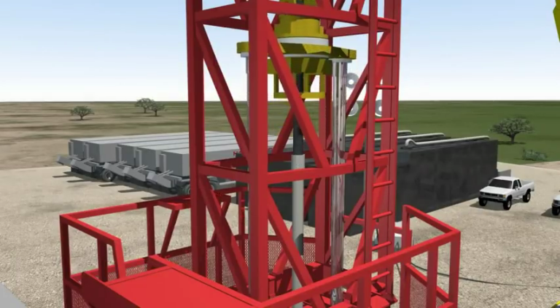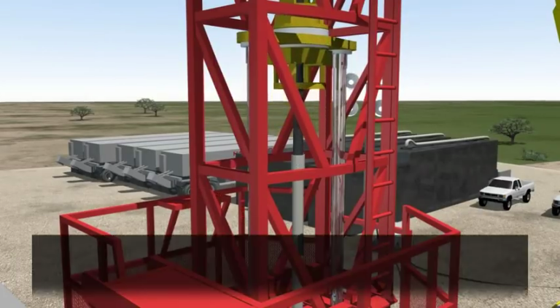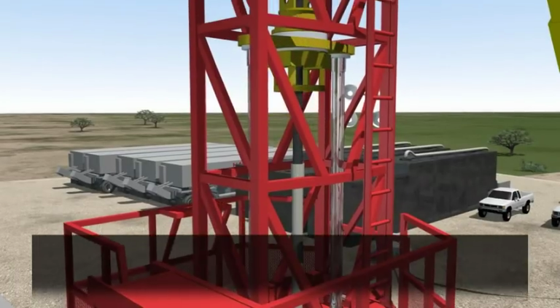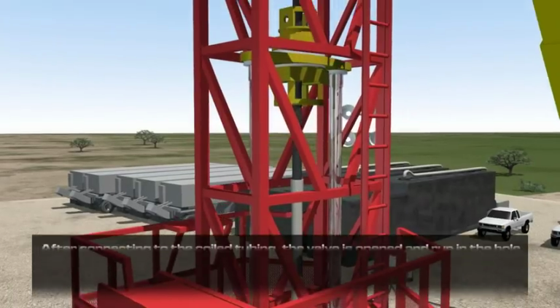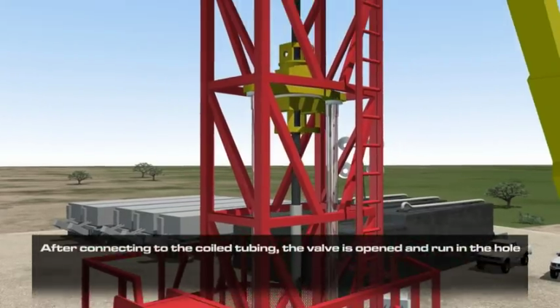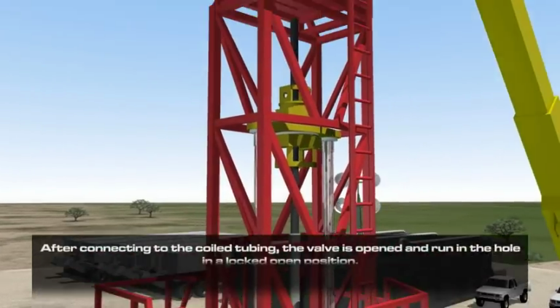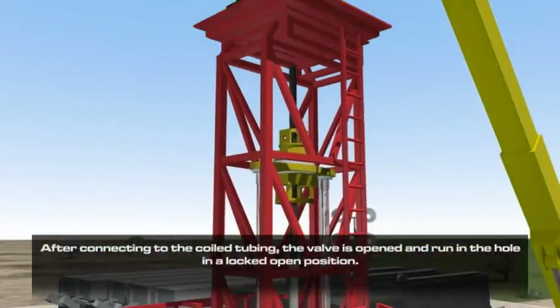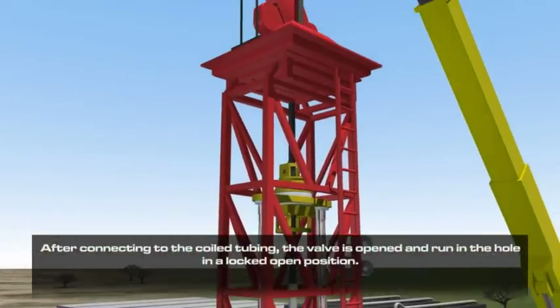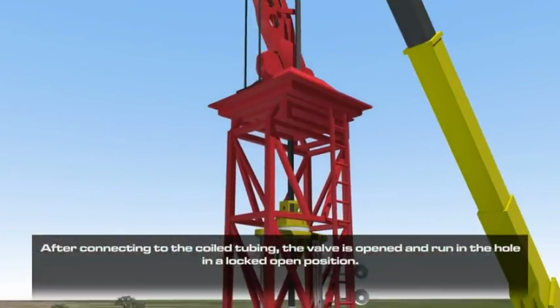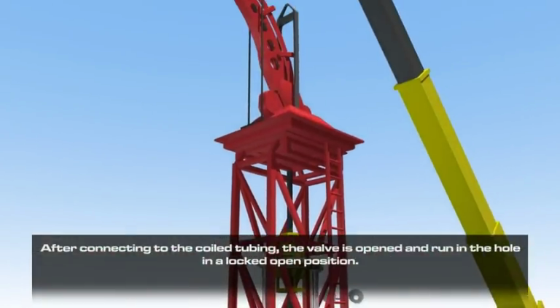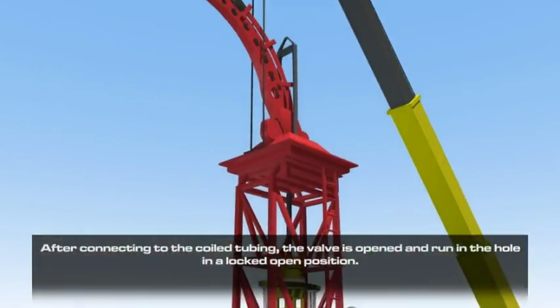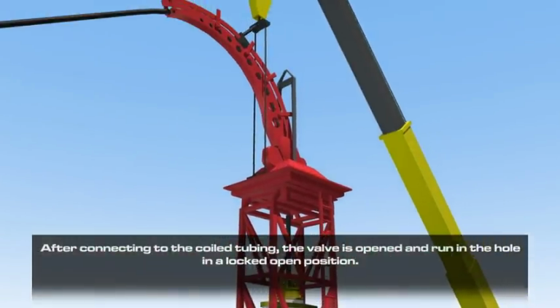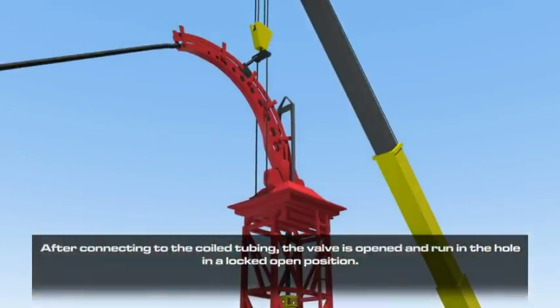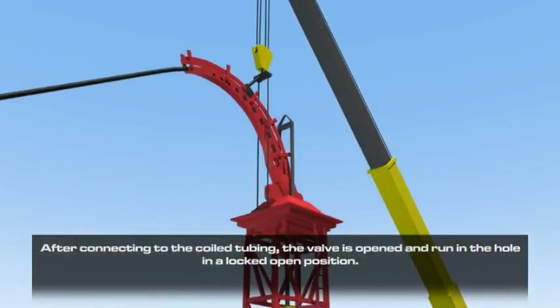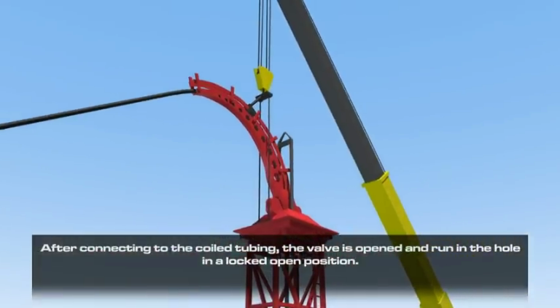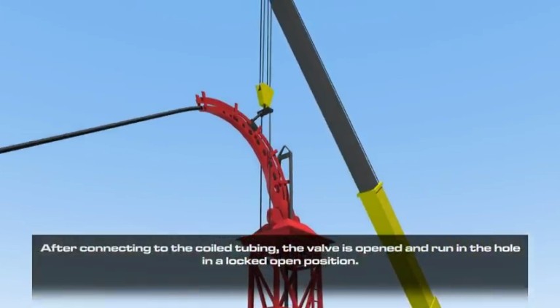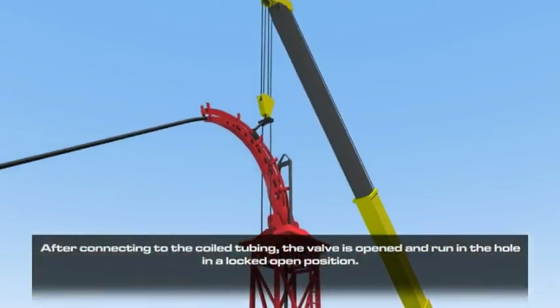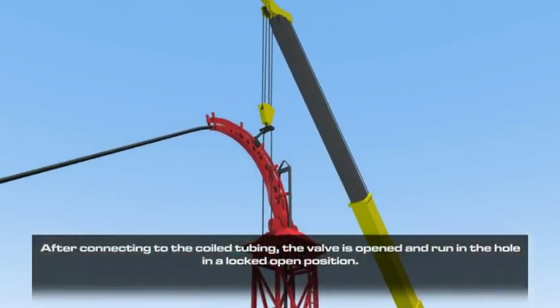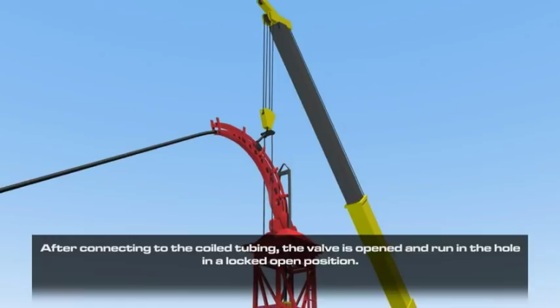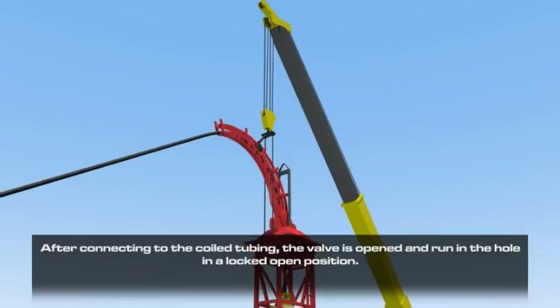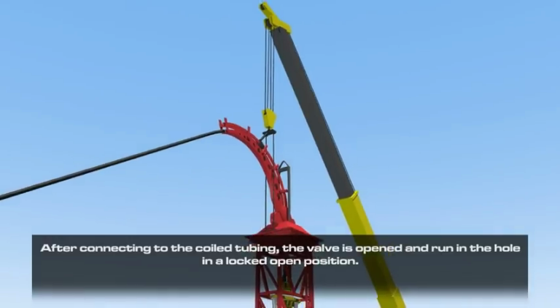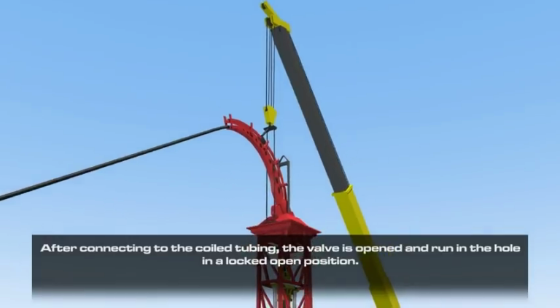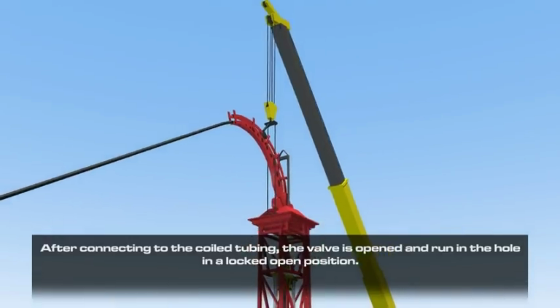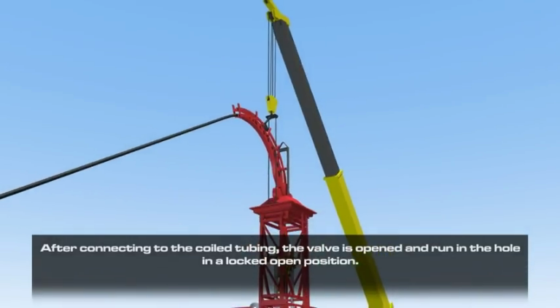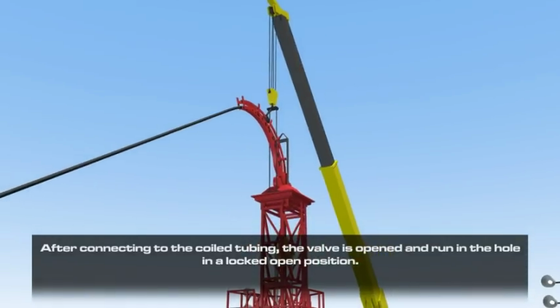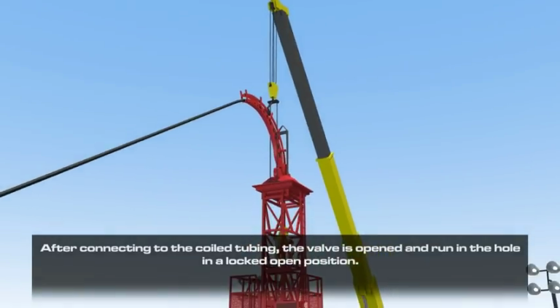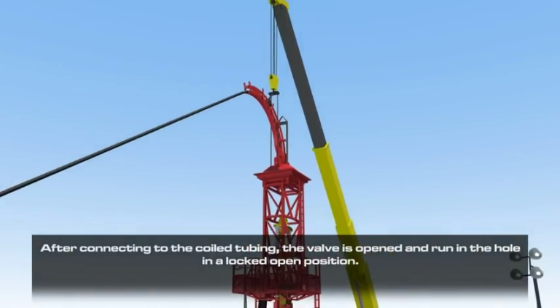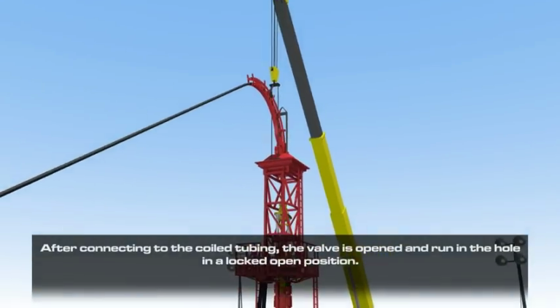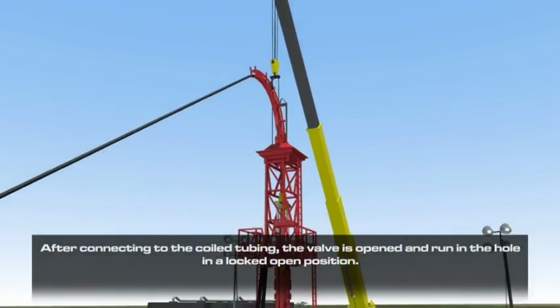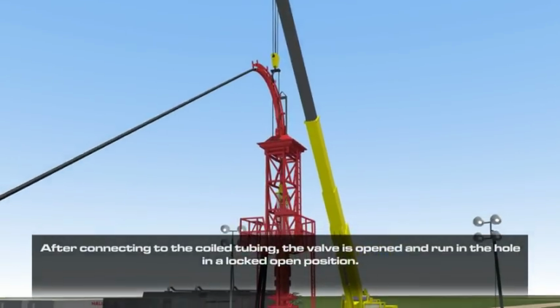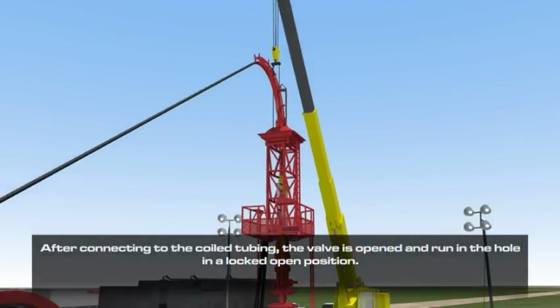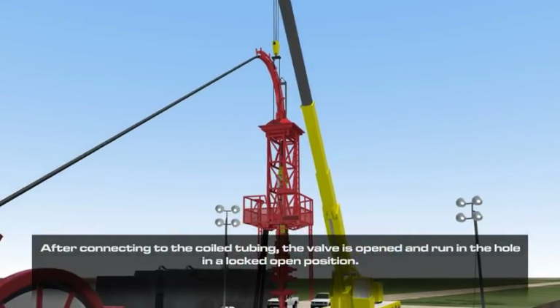After connecting to the coiled tubing, the valve is opened and run in the hole in a locked open position.